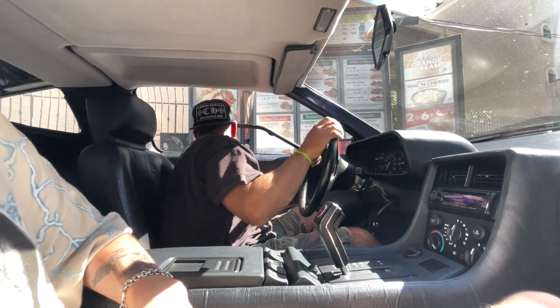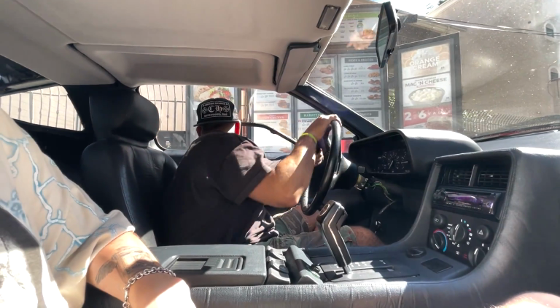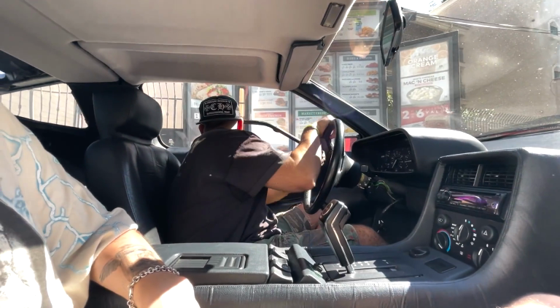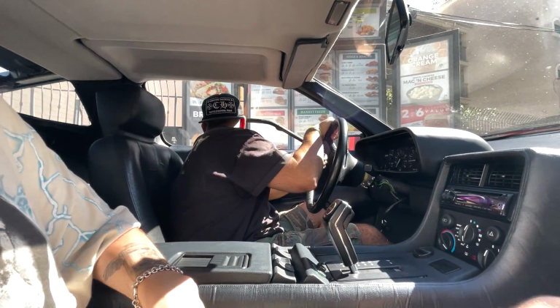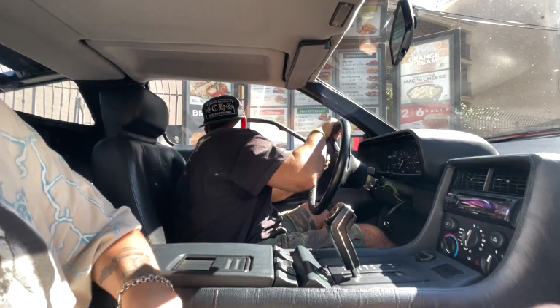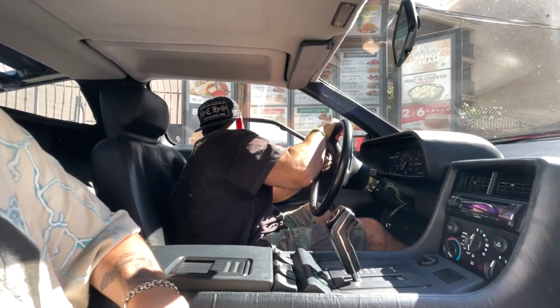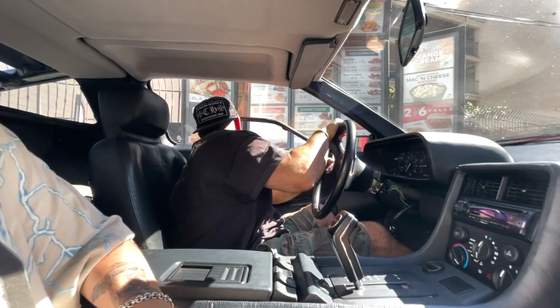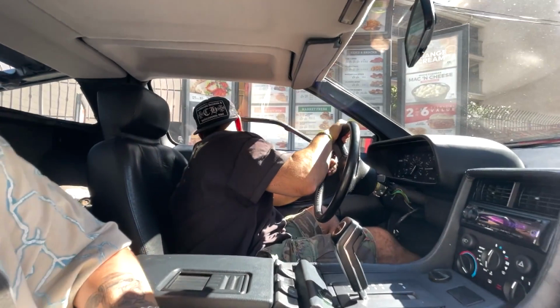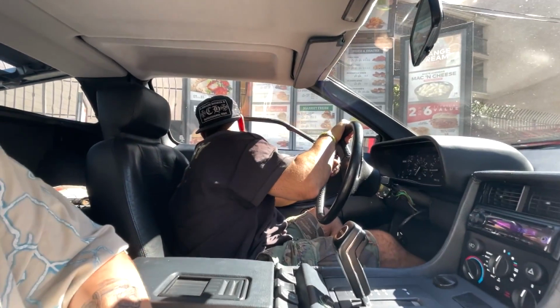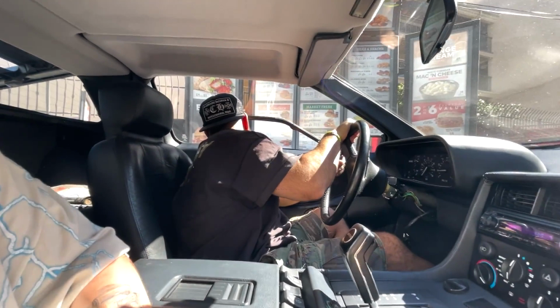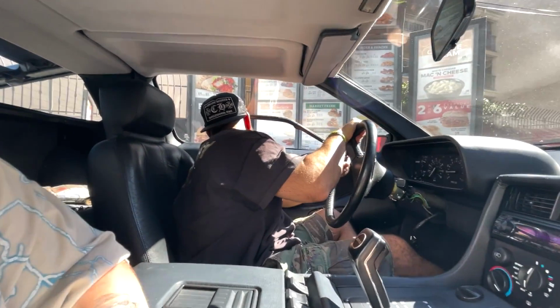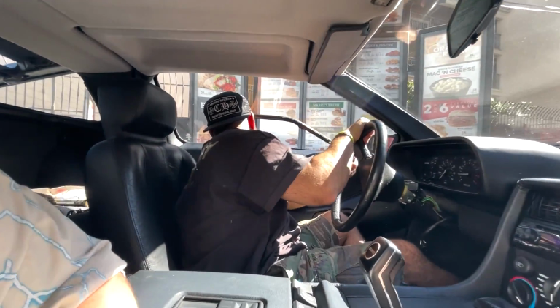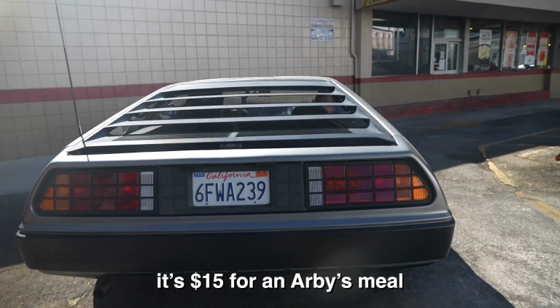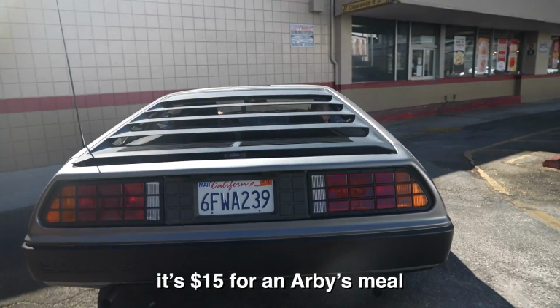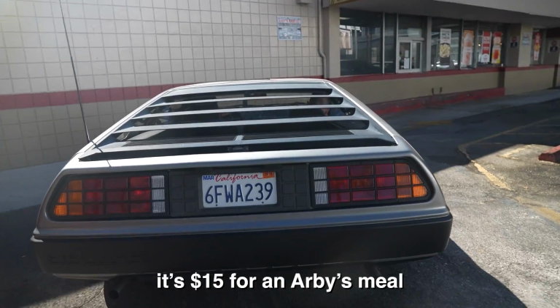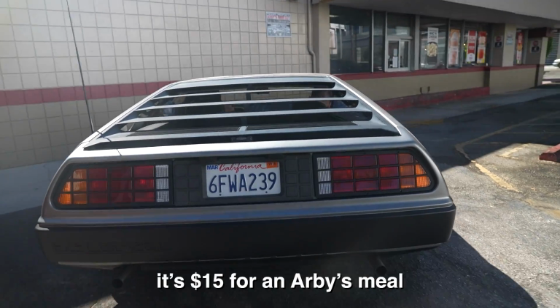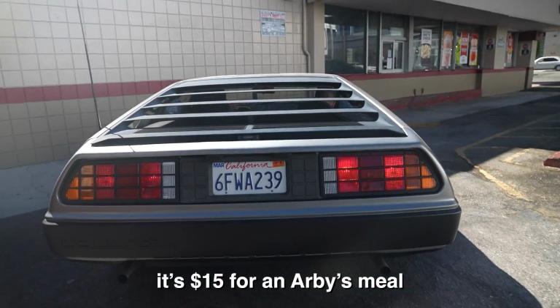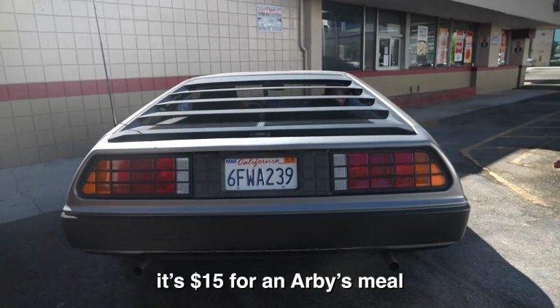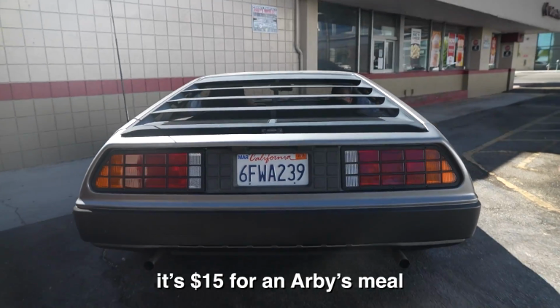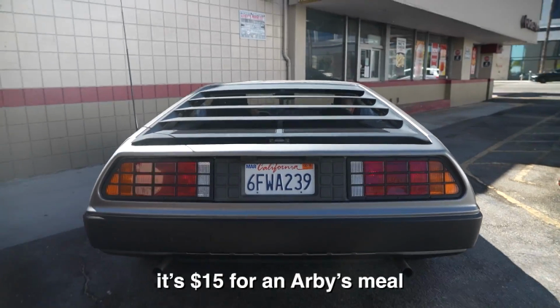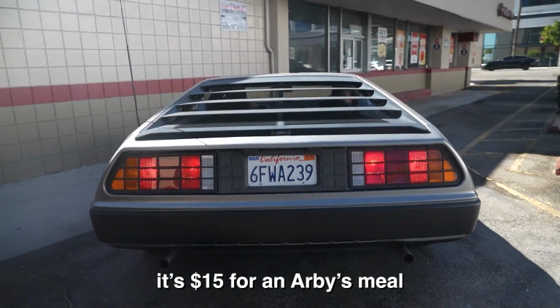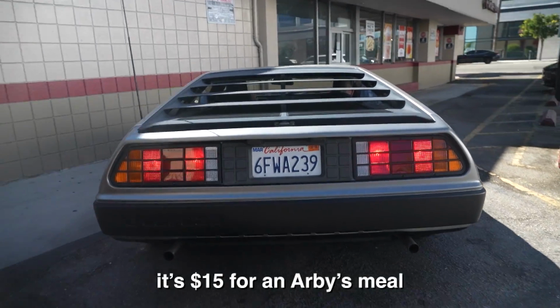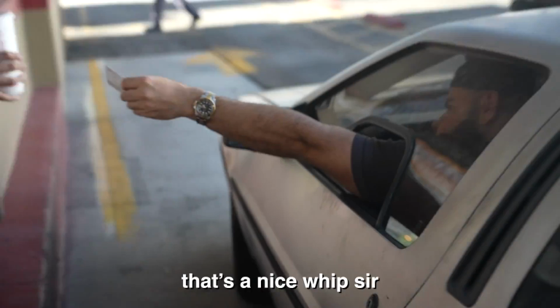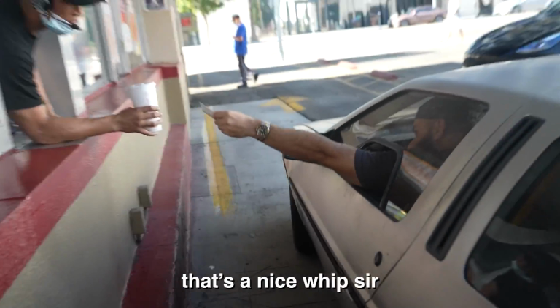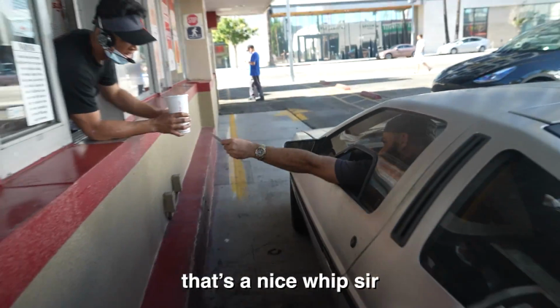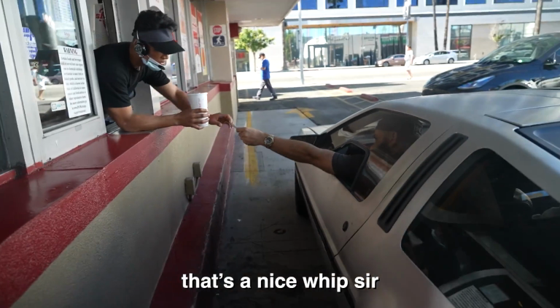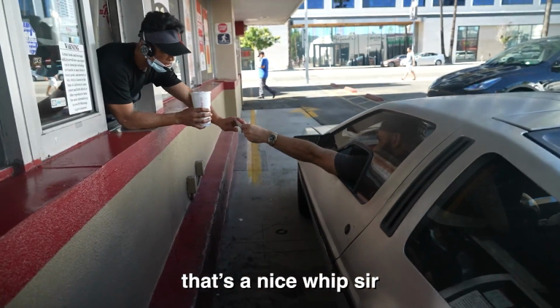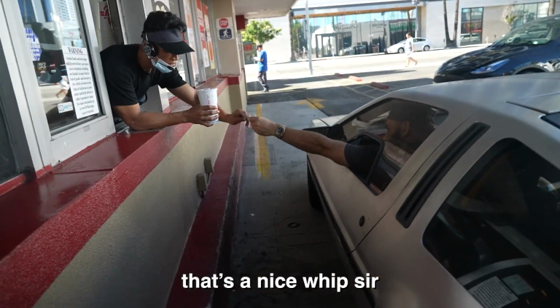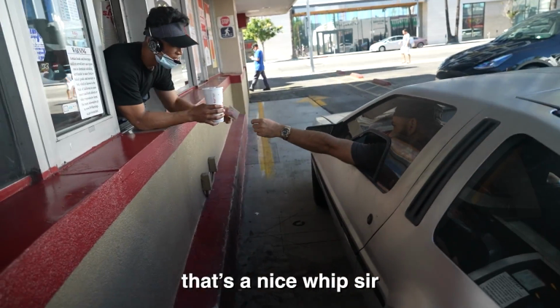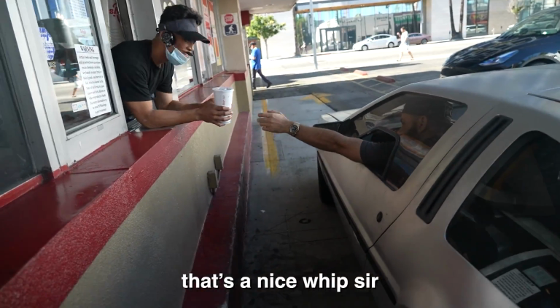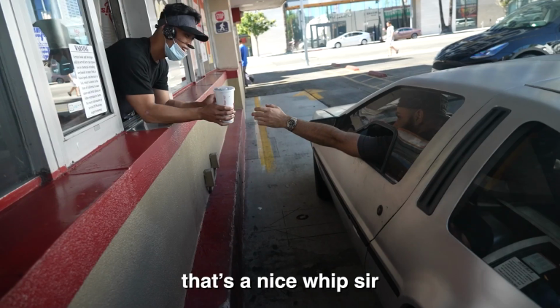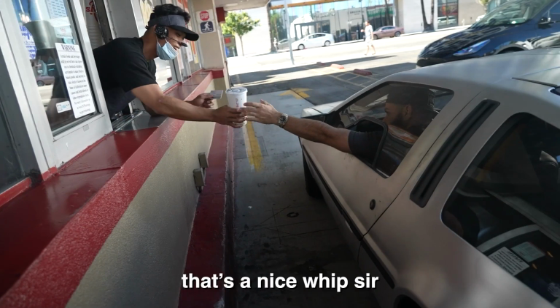Can I get a number four? That's $15 for Arby's here. That's a nice little hip service. Thank you man.